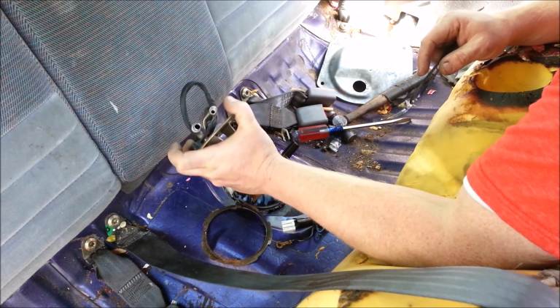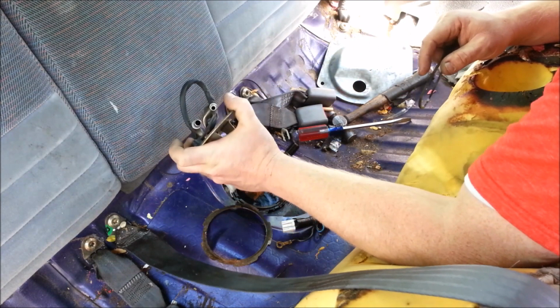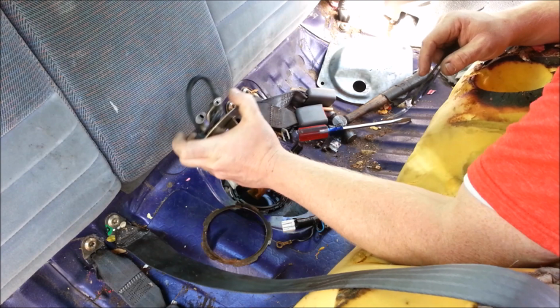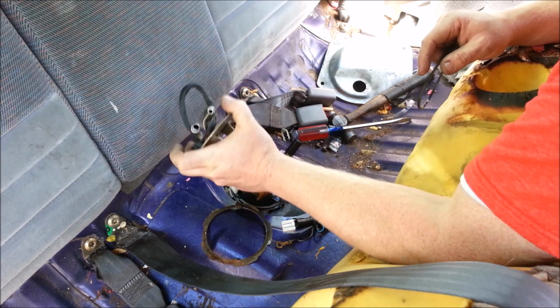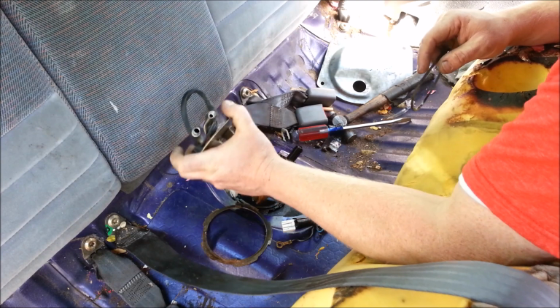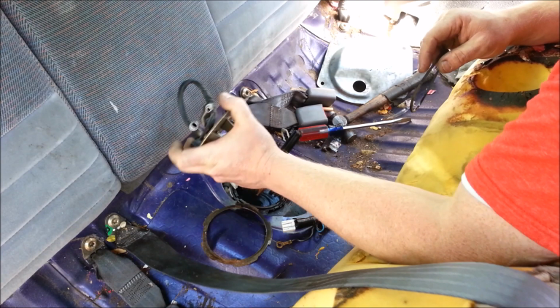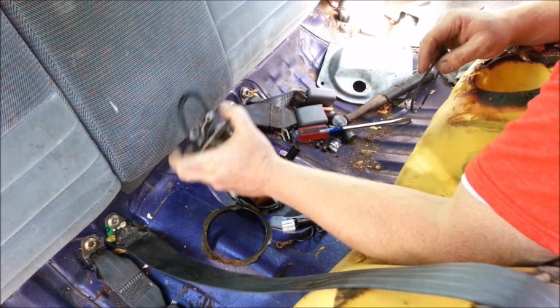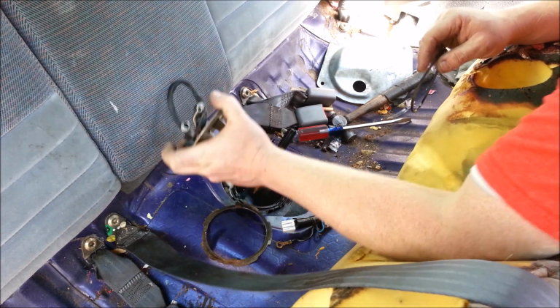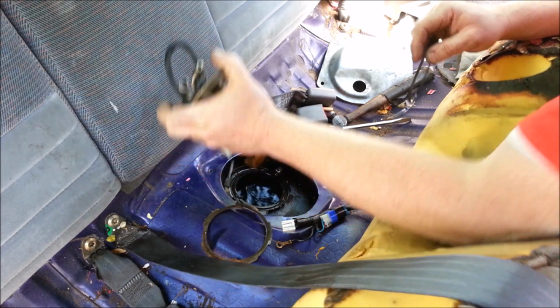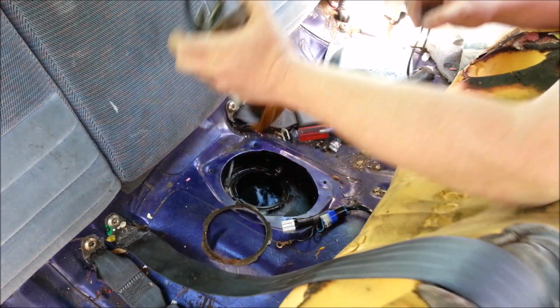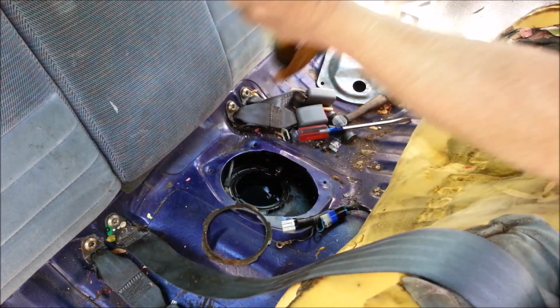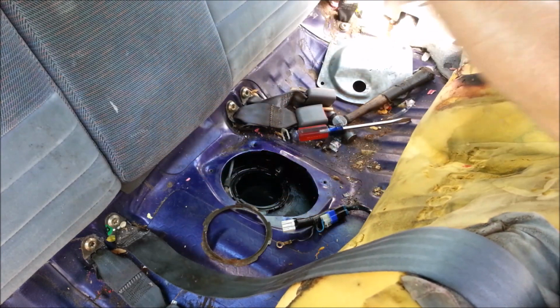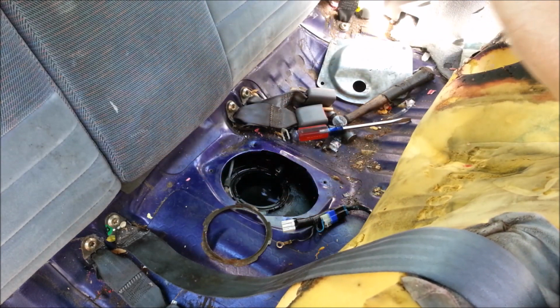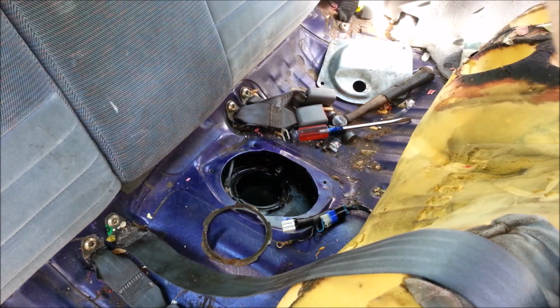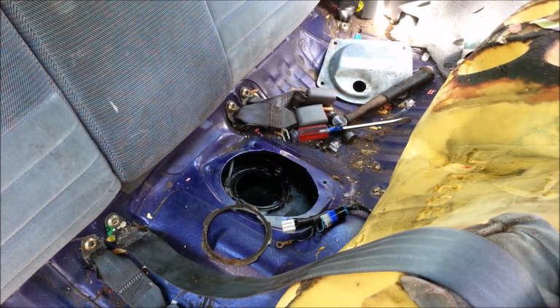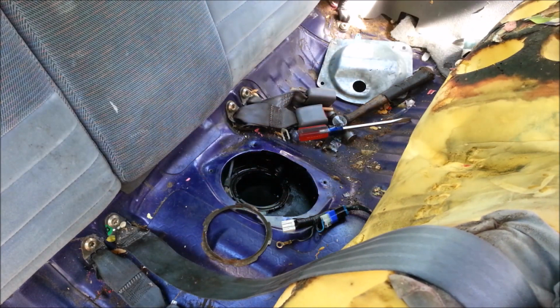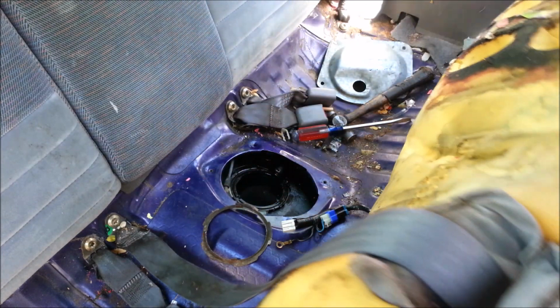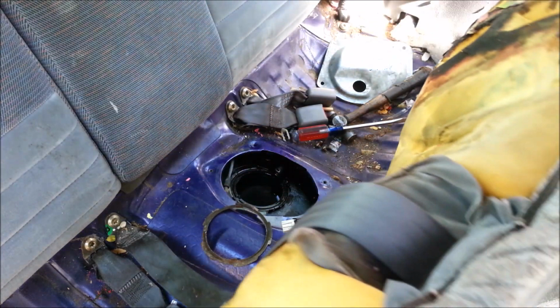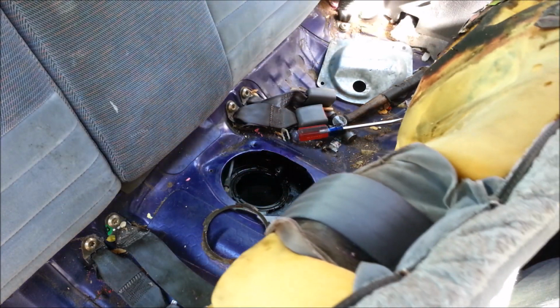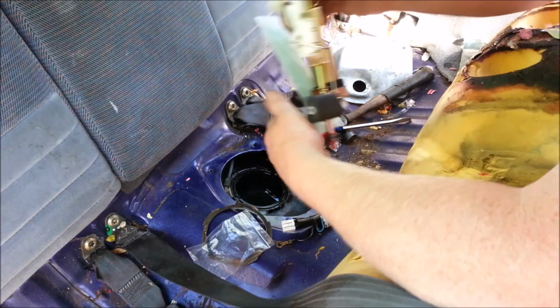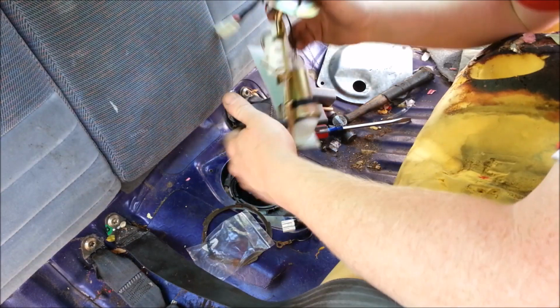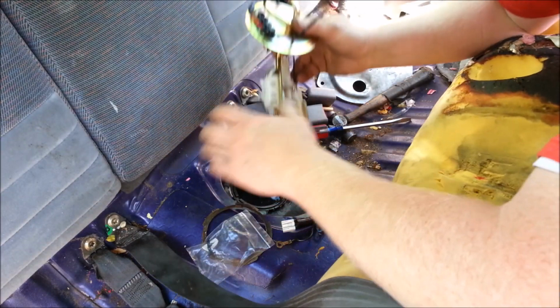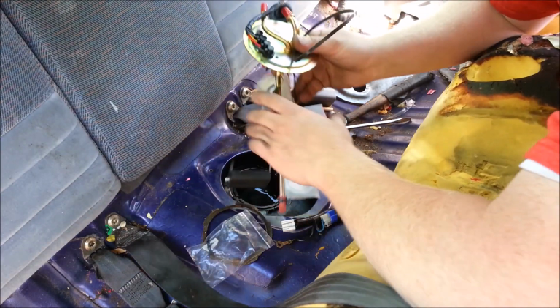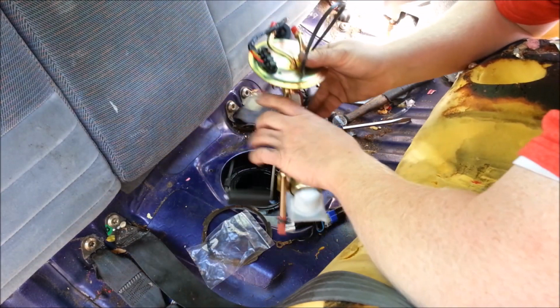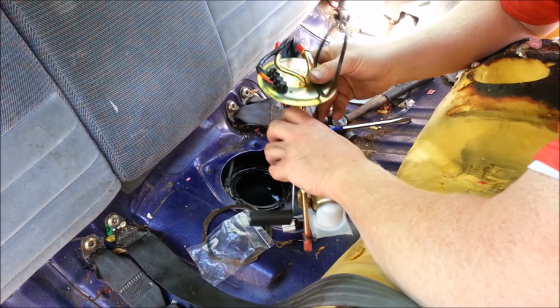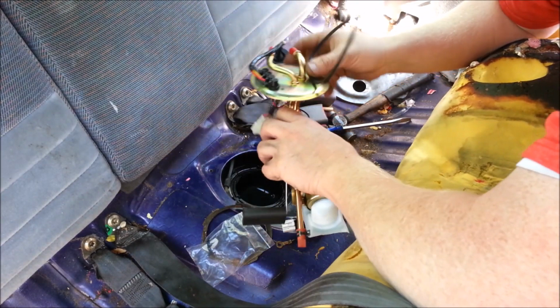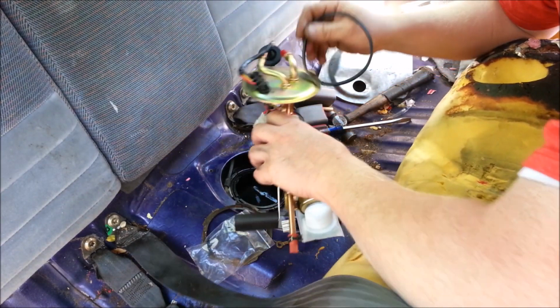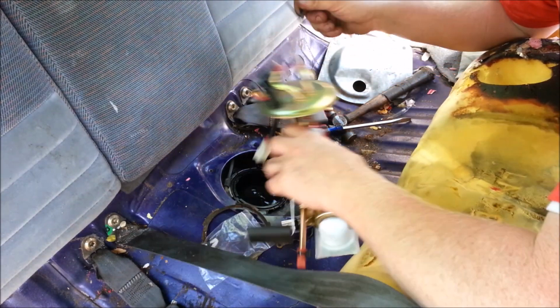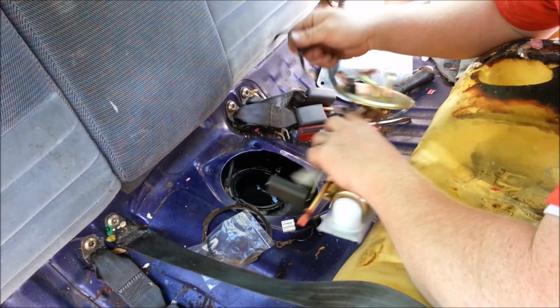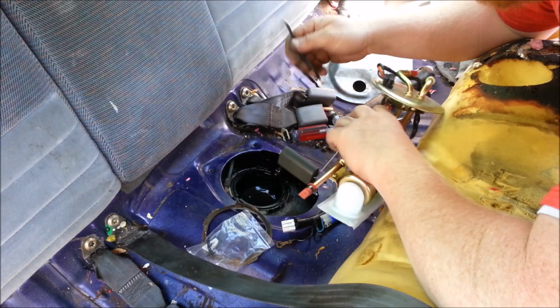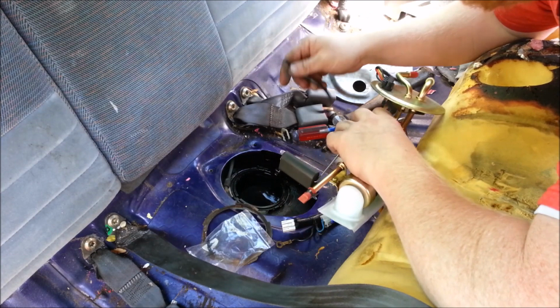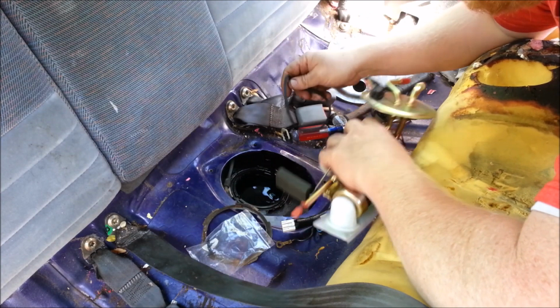Let's get that out of the way. We've got a new pump here and a new gasket.